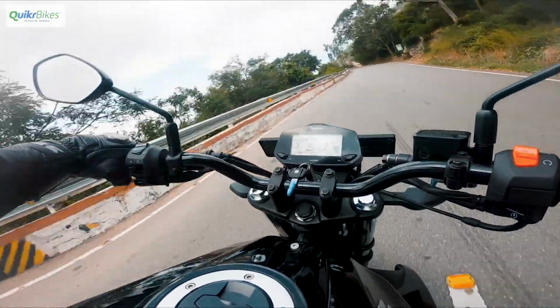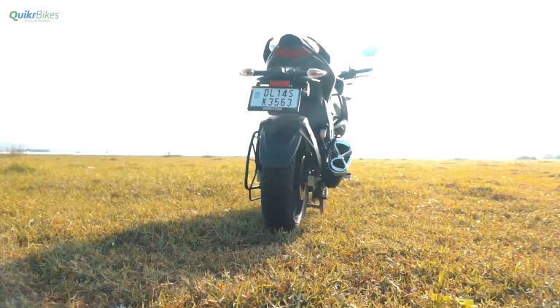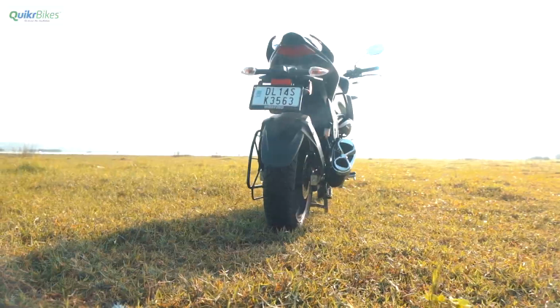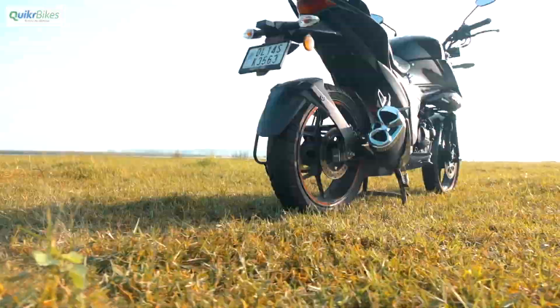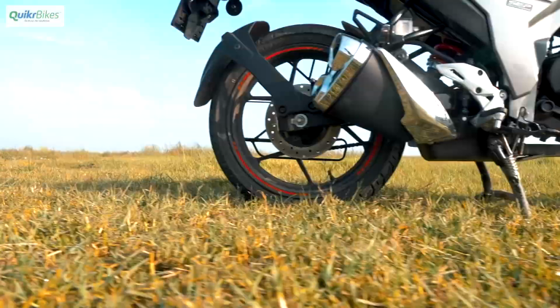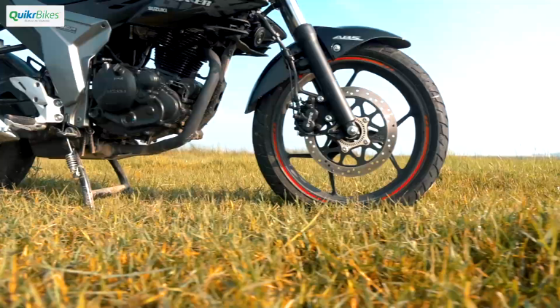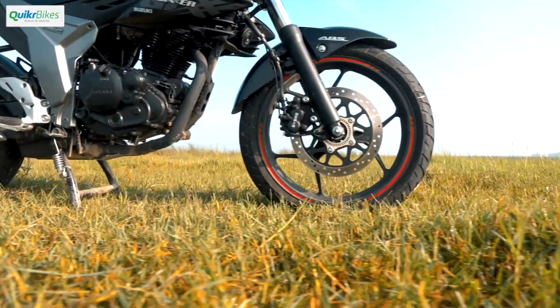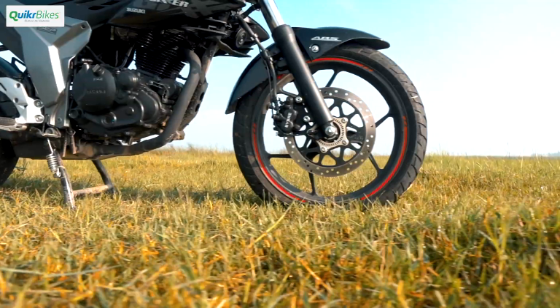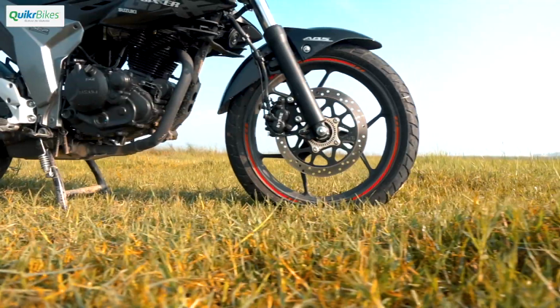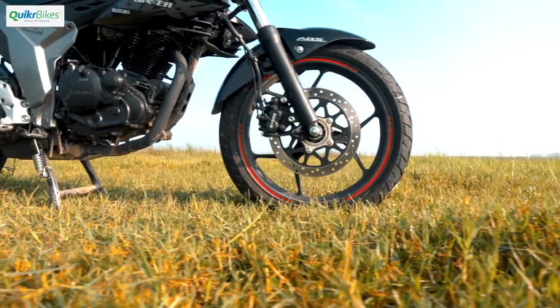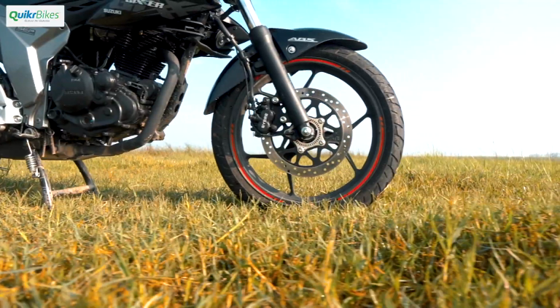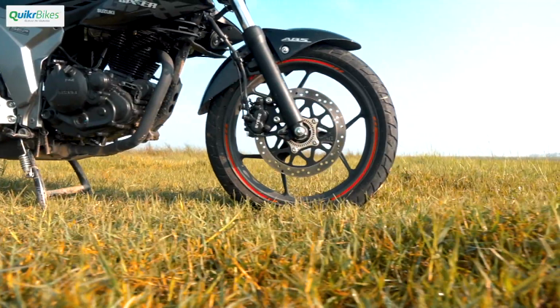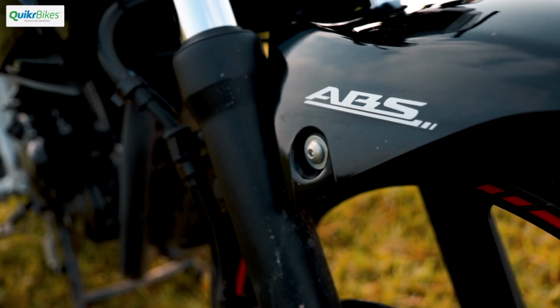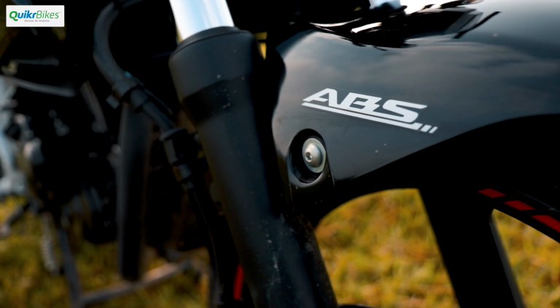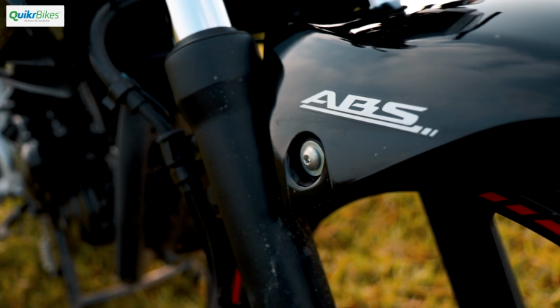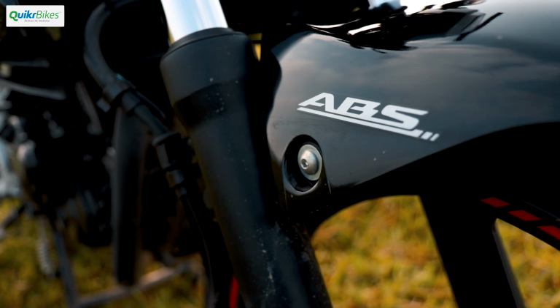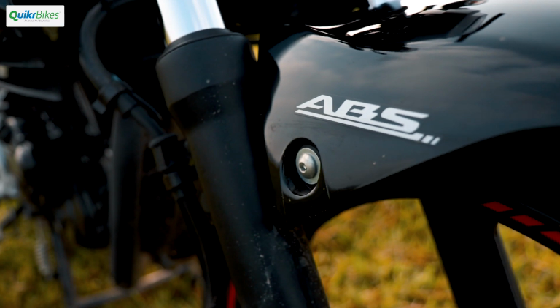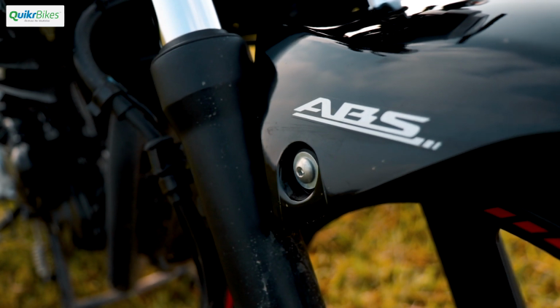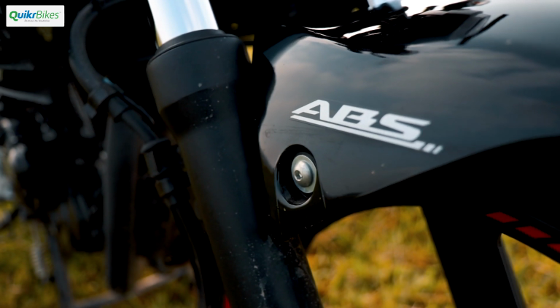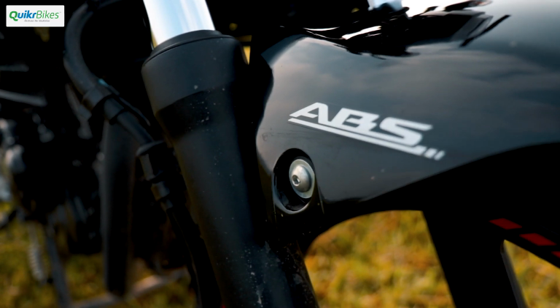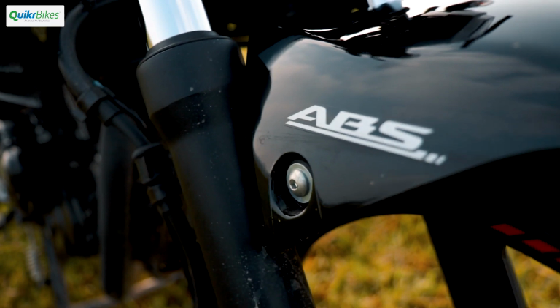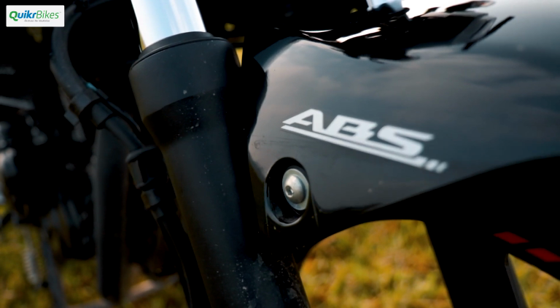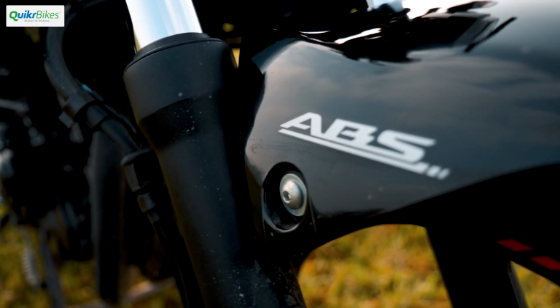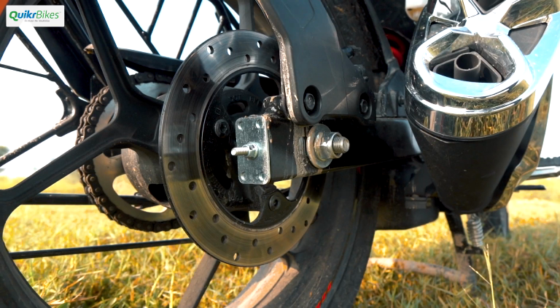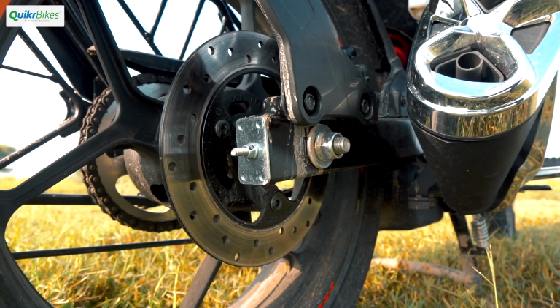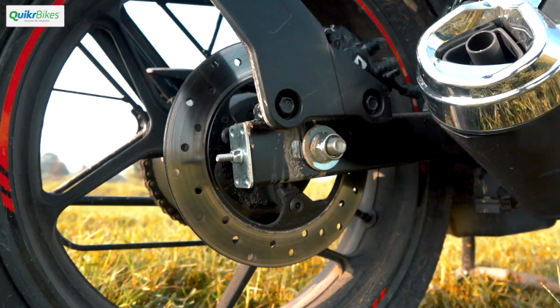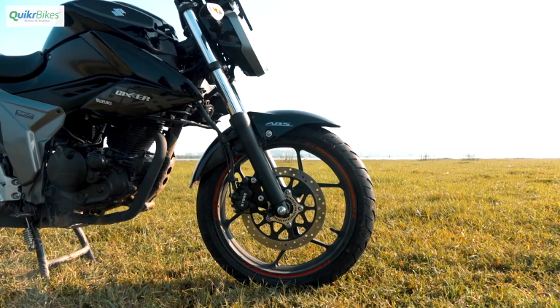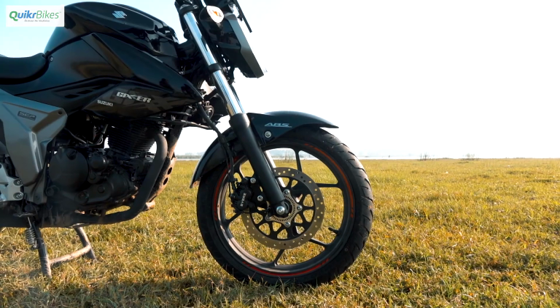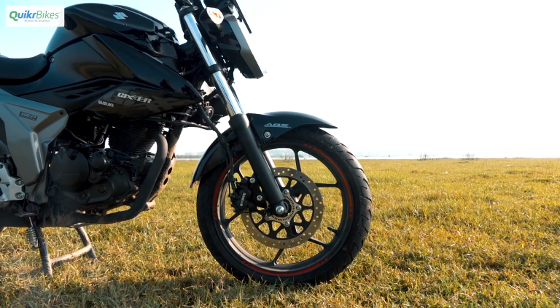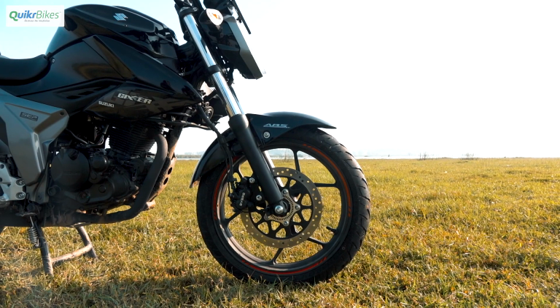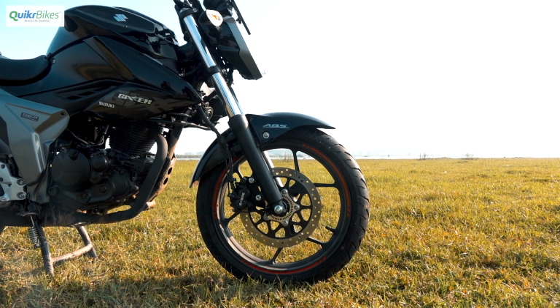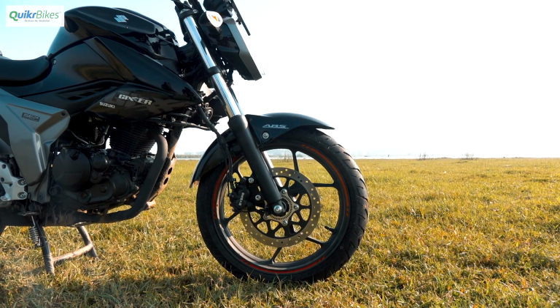The braking department too is good and is backed up by a single-channel ABS system. Disc brakes are standard at both ends.